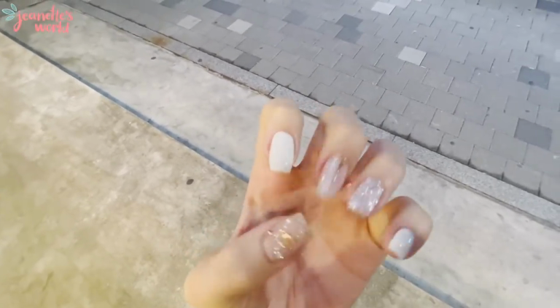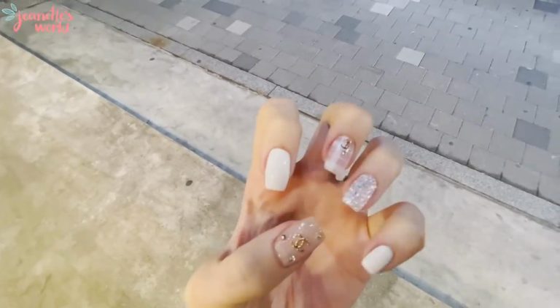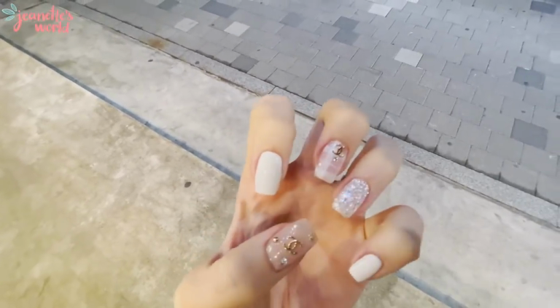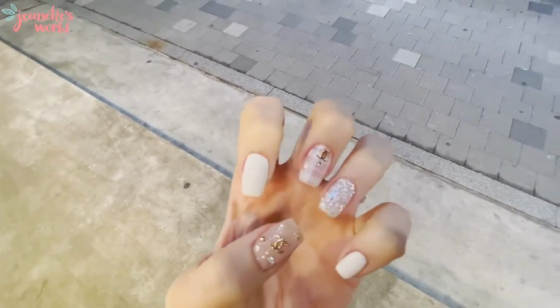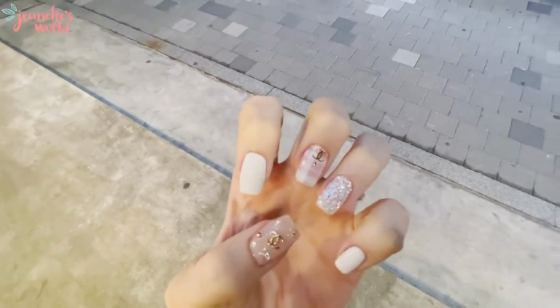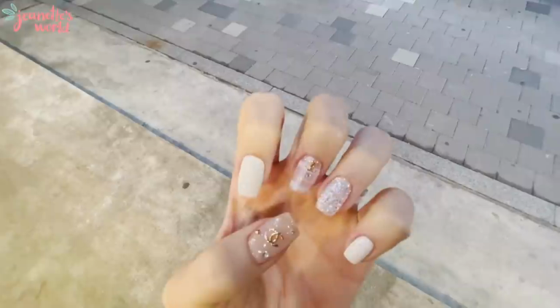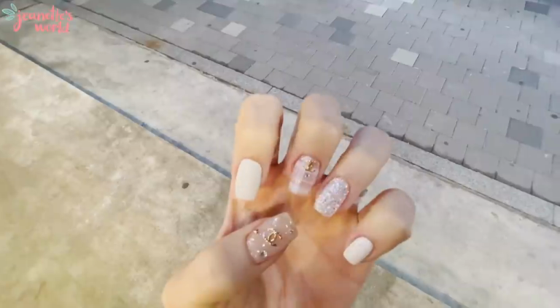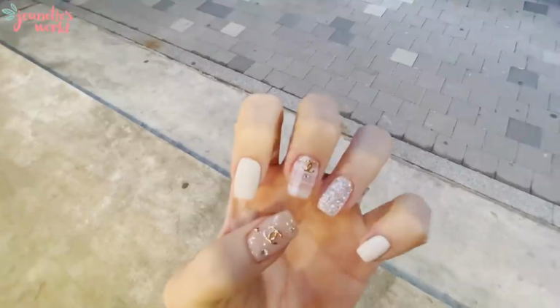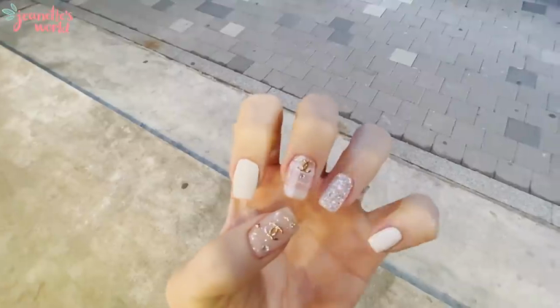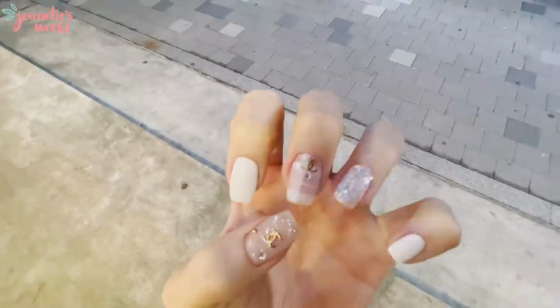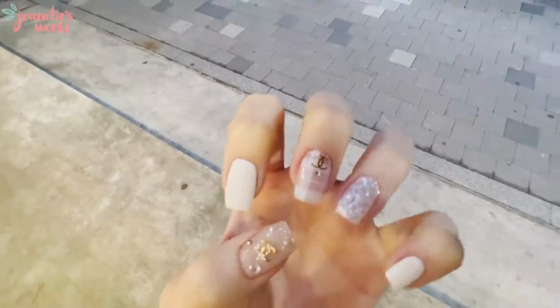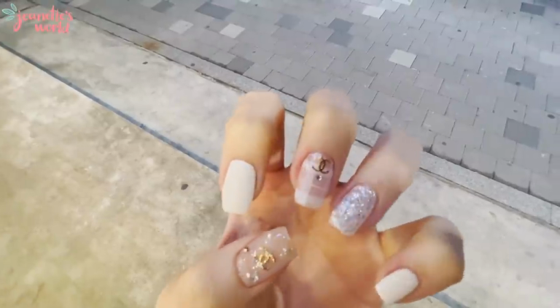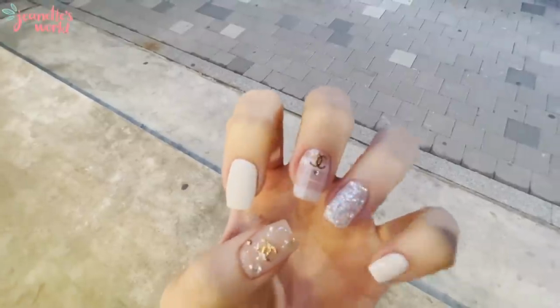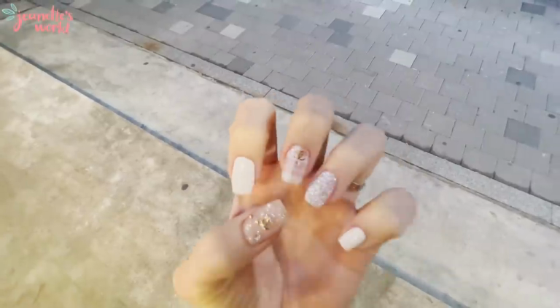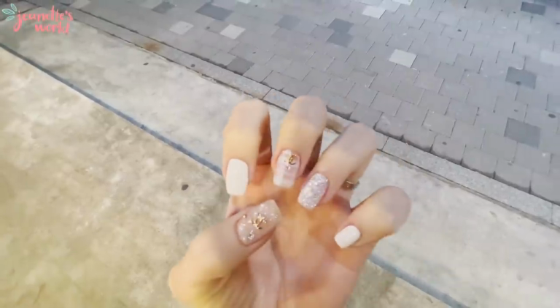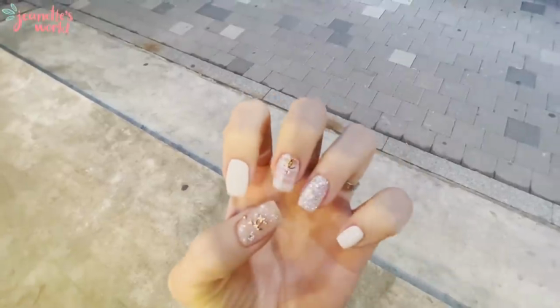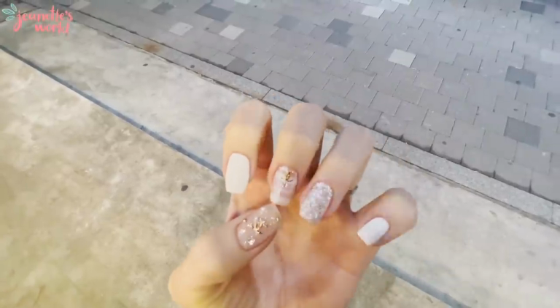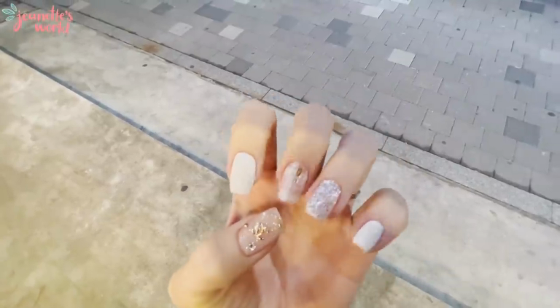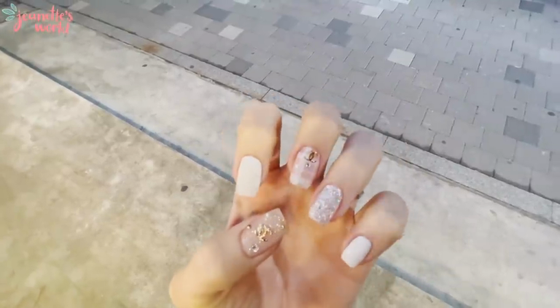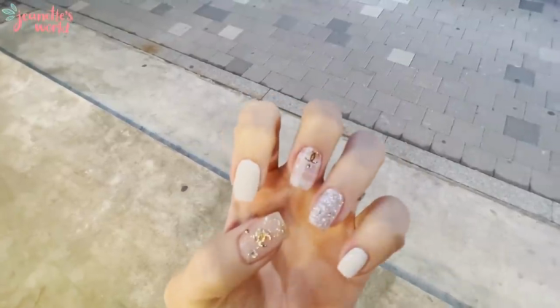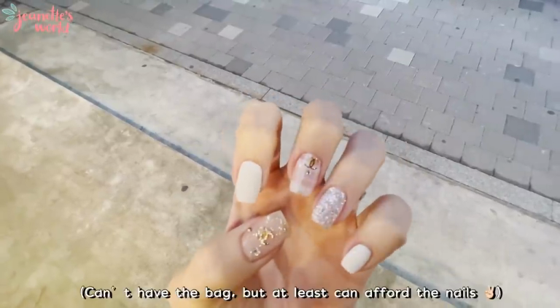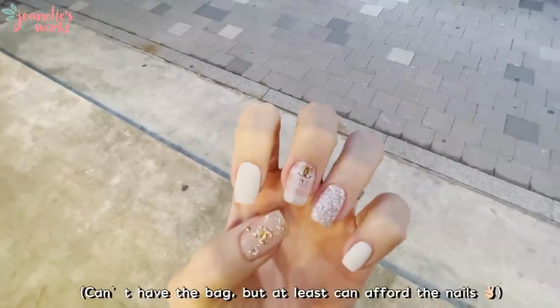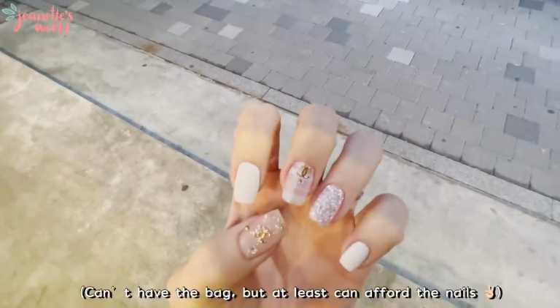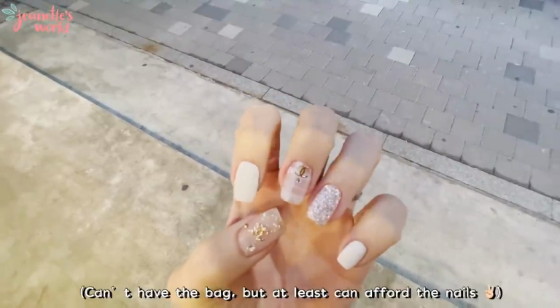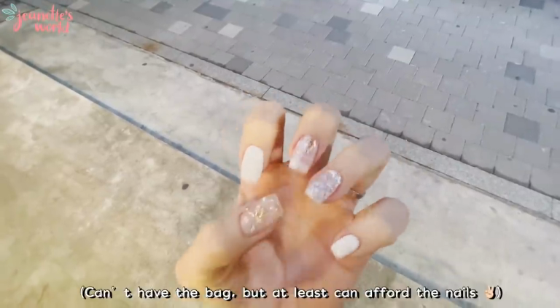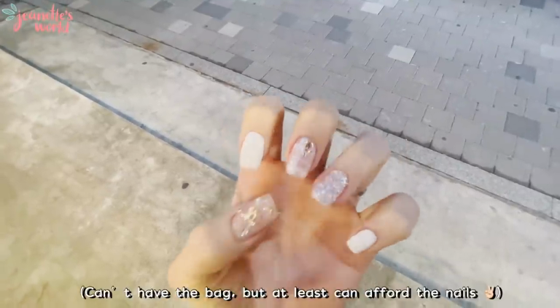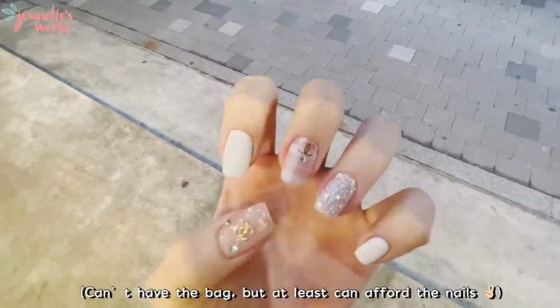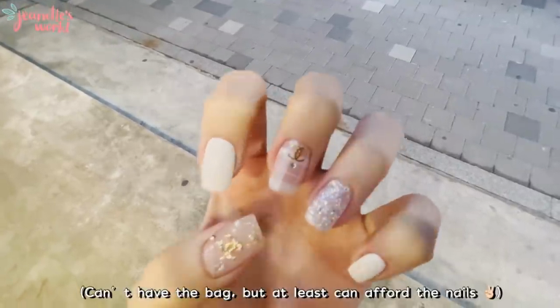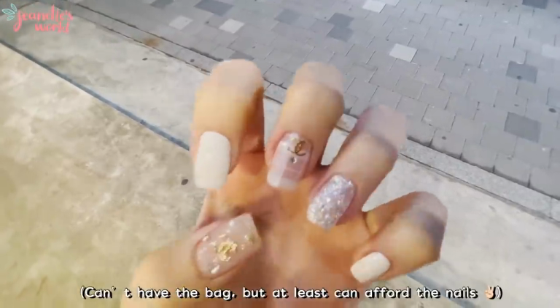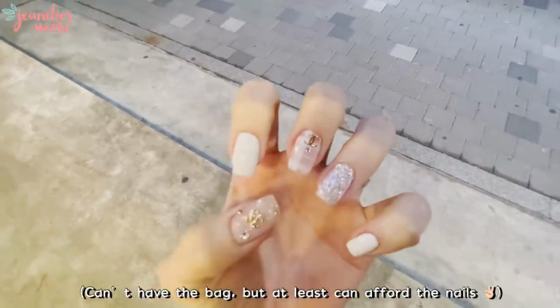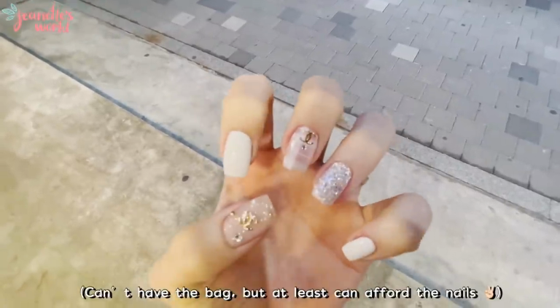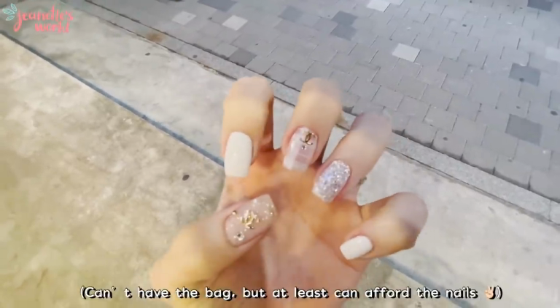I love it! Since I can't own a Chanel bag, I will have Chanel nails. Yay!